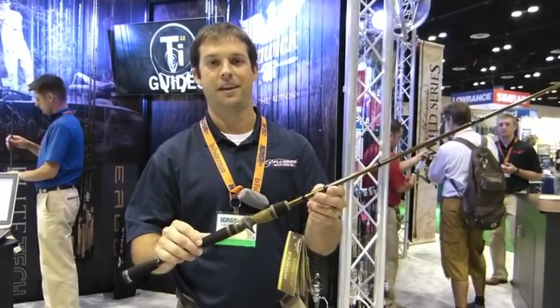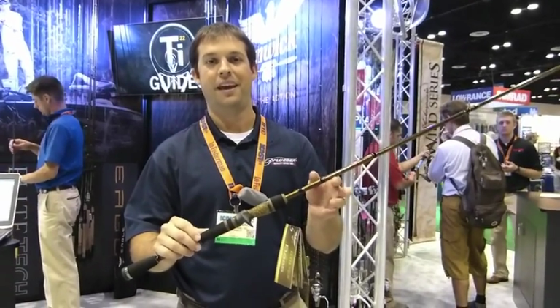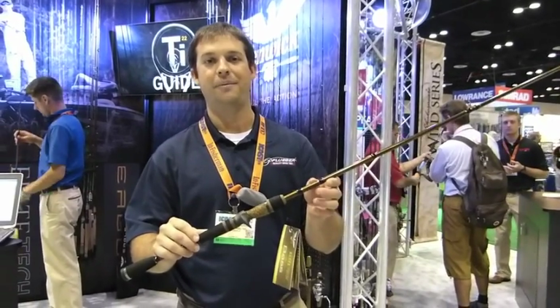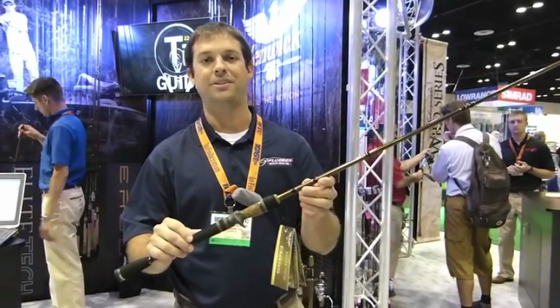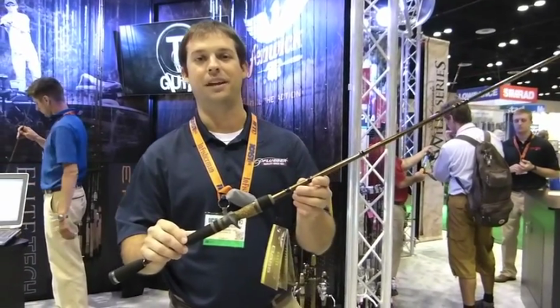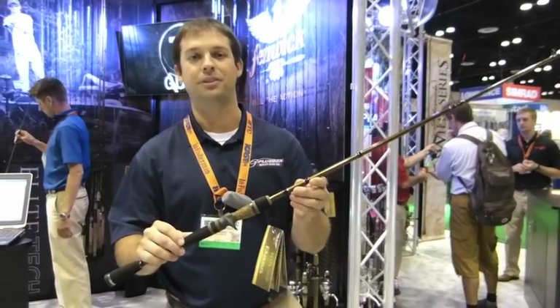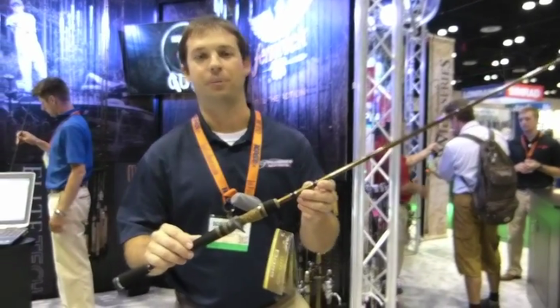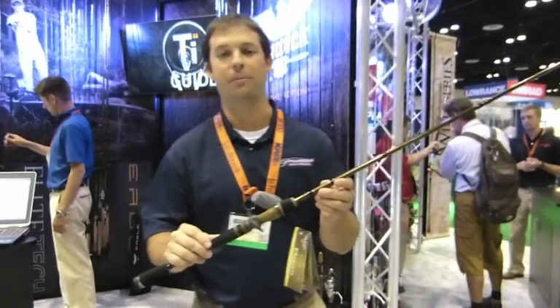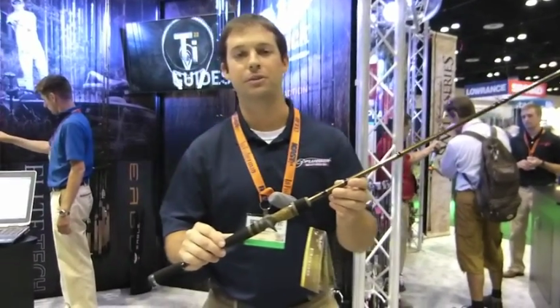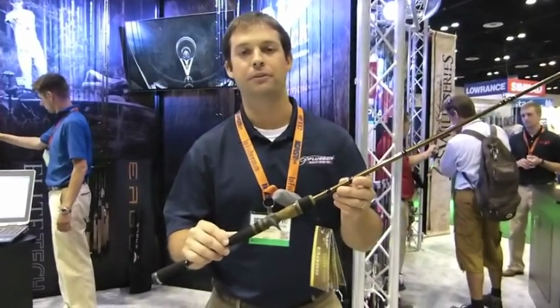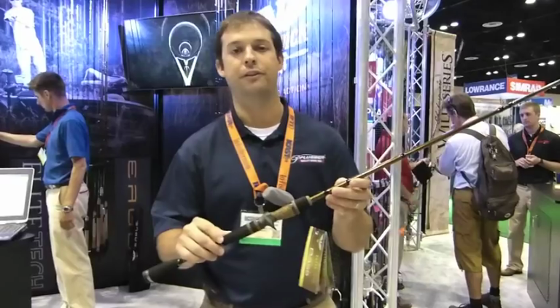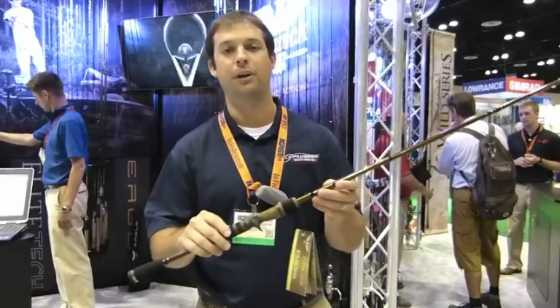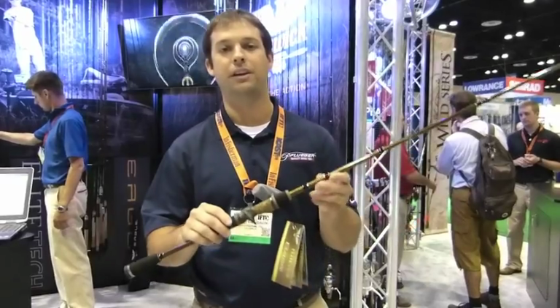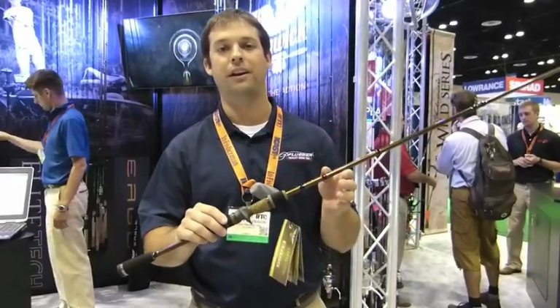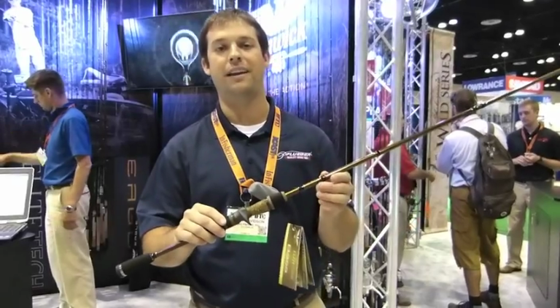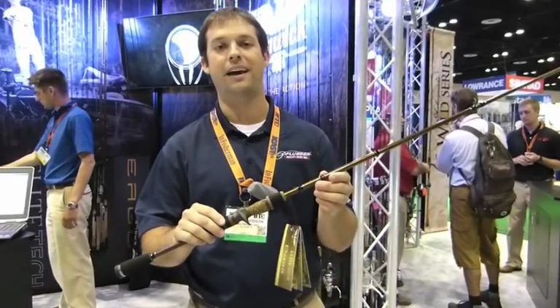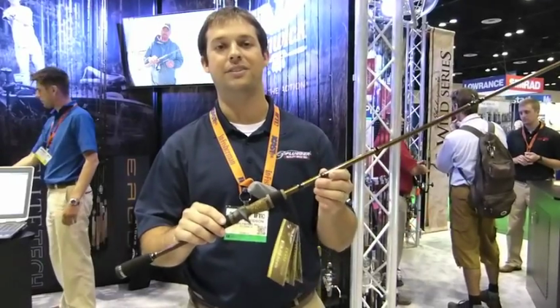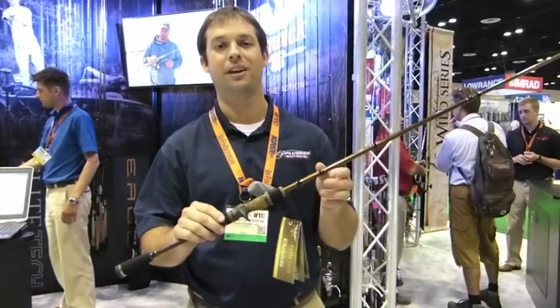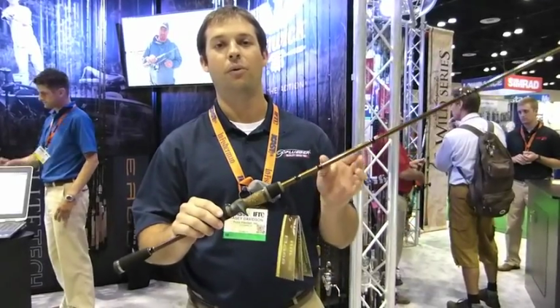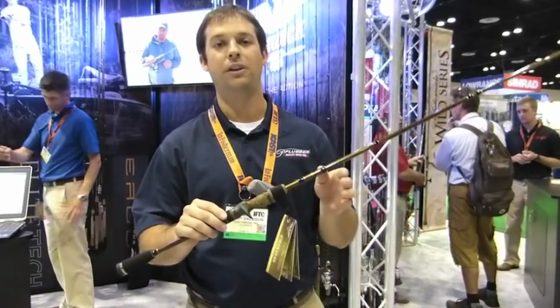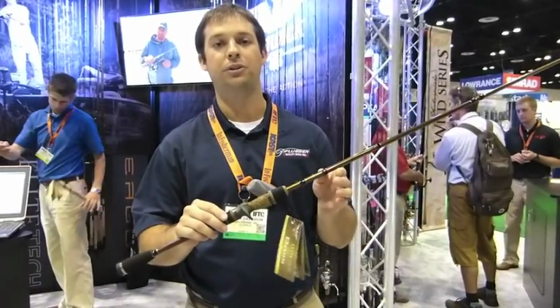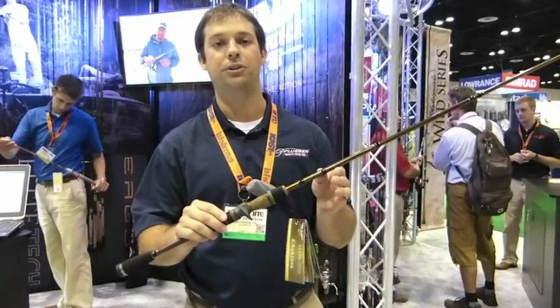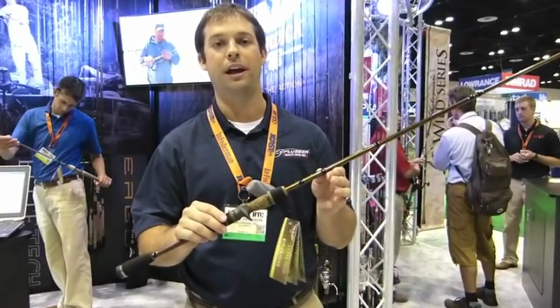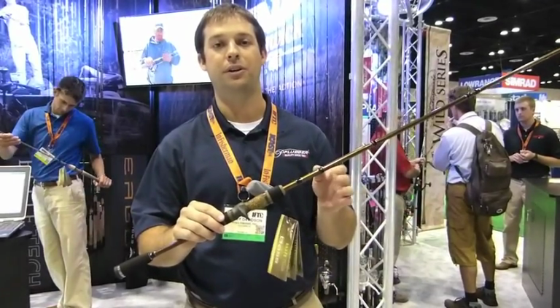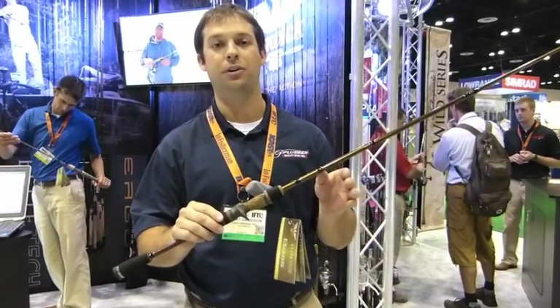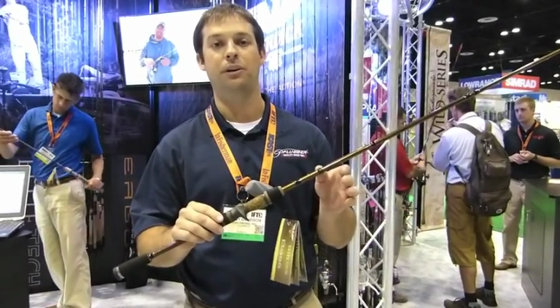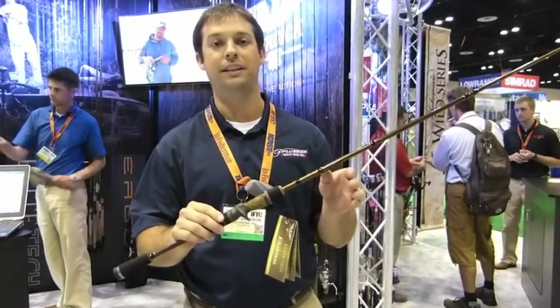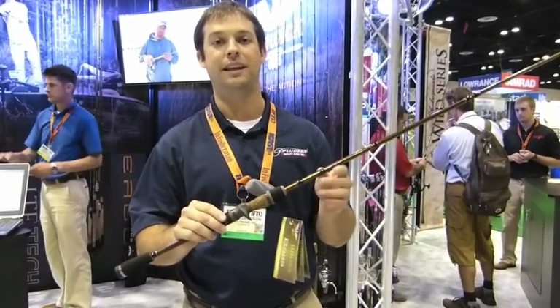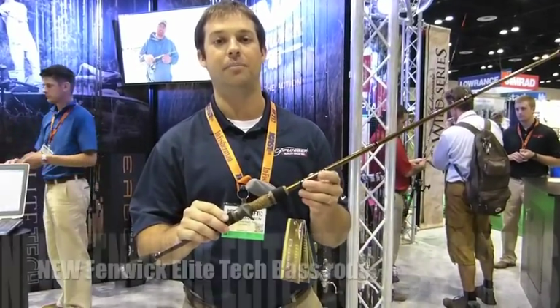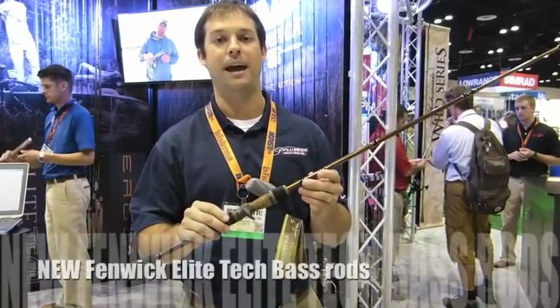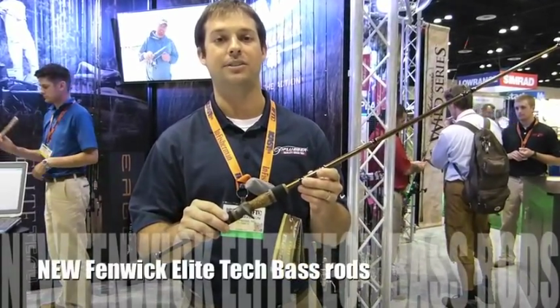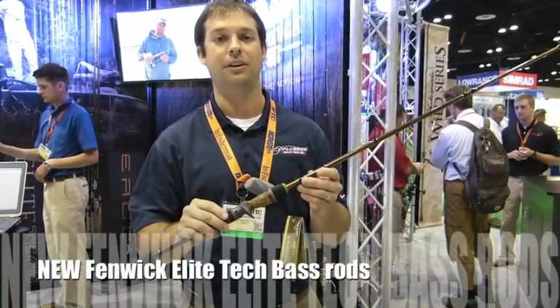Hey, I'm Casey Davidson, Product Manager for Fenwick here at ICAST. I want to introduce to you guys our new Elite Tech Bass Series.